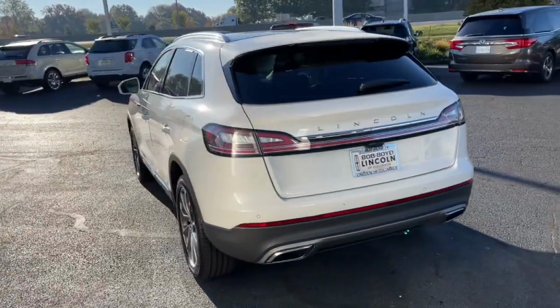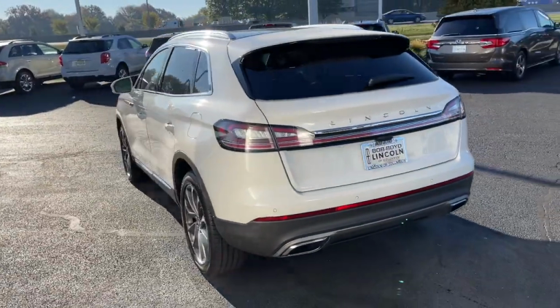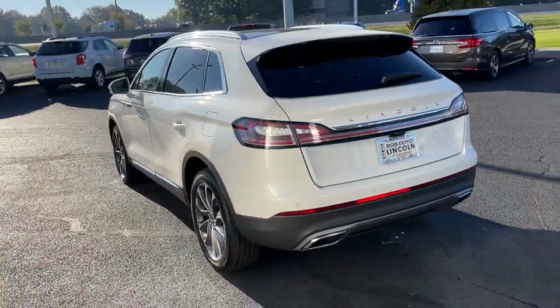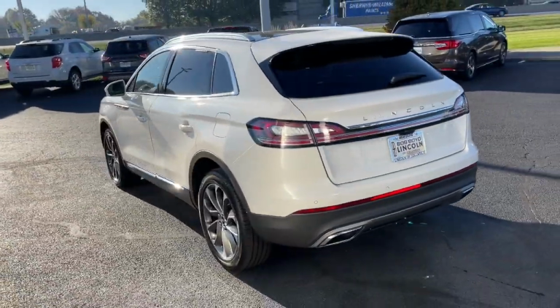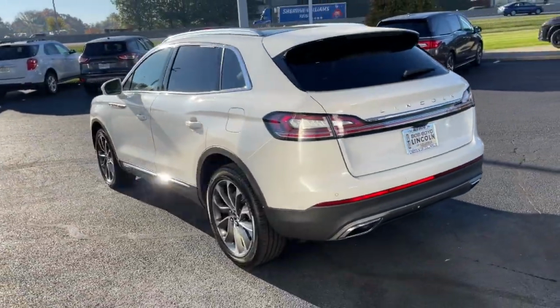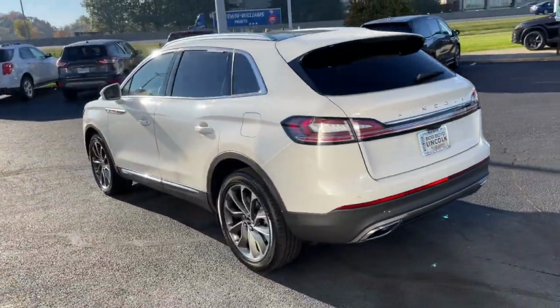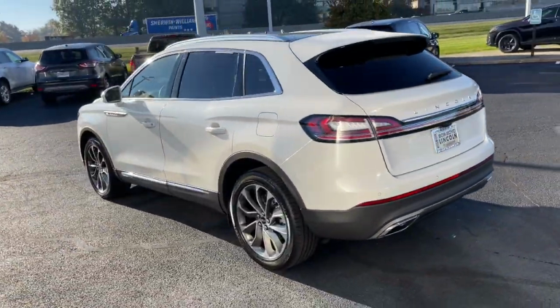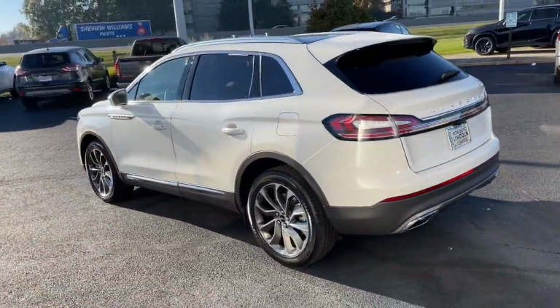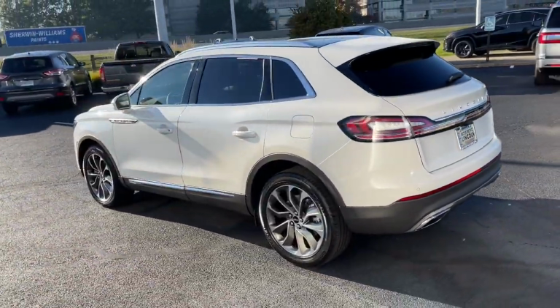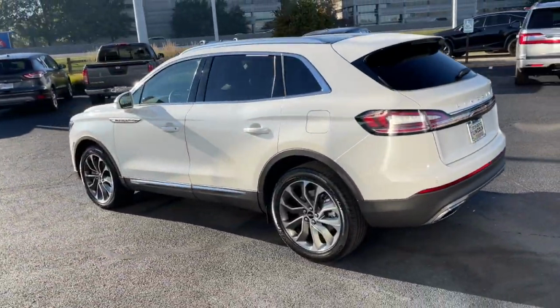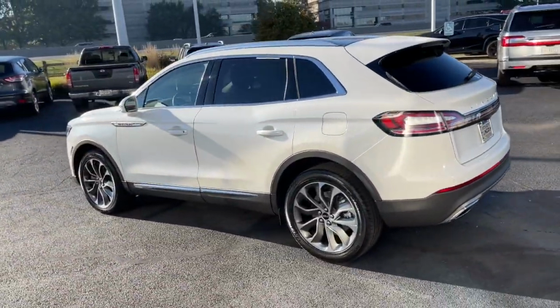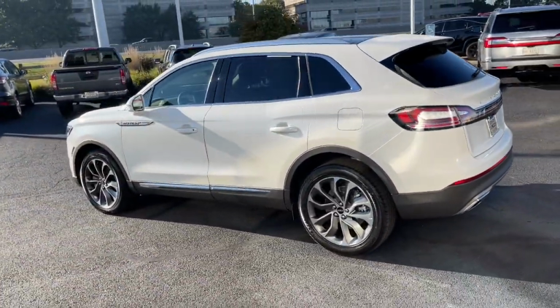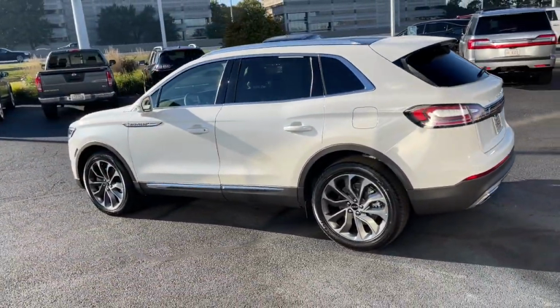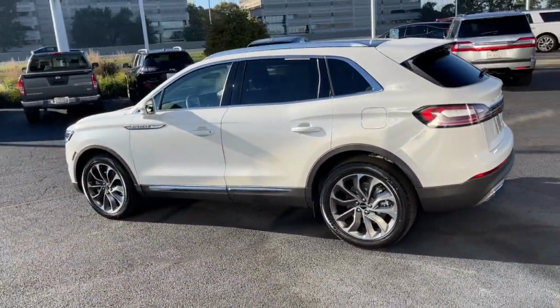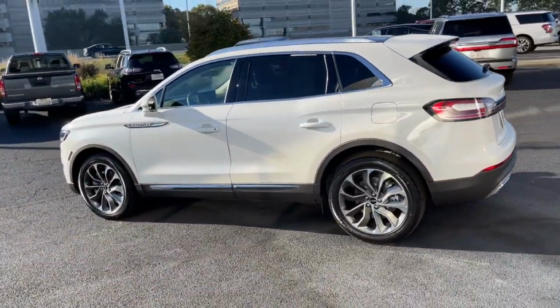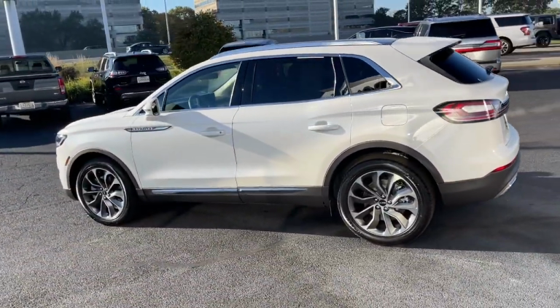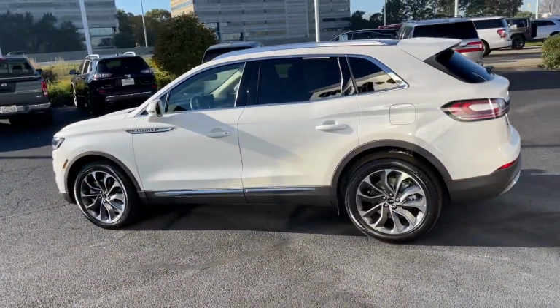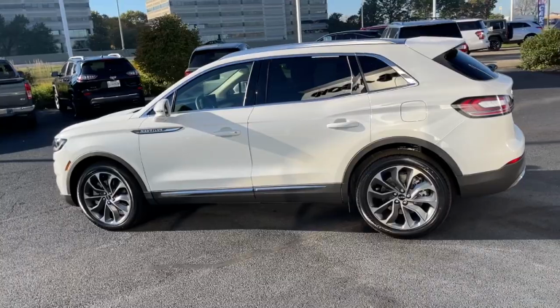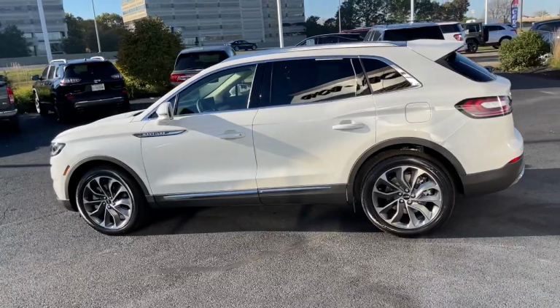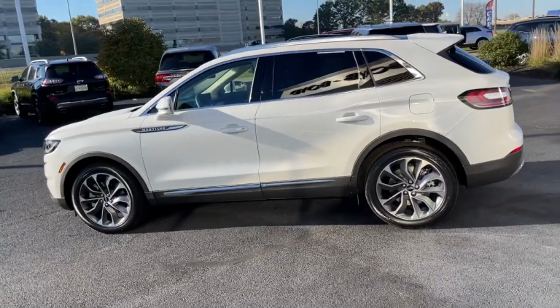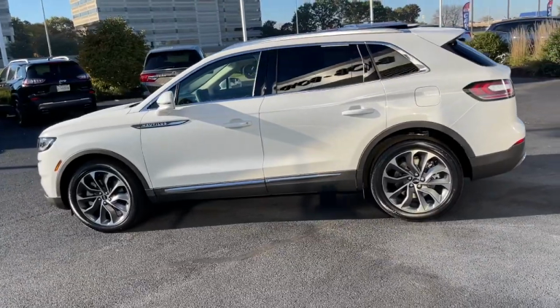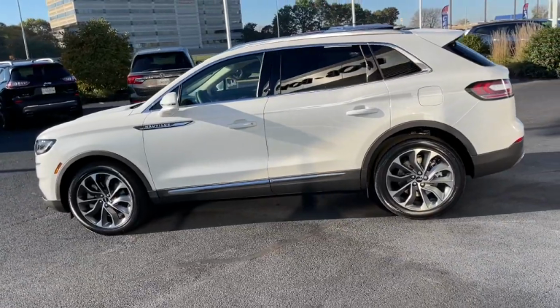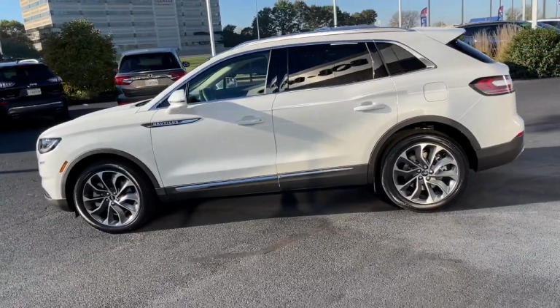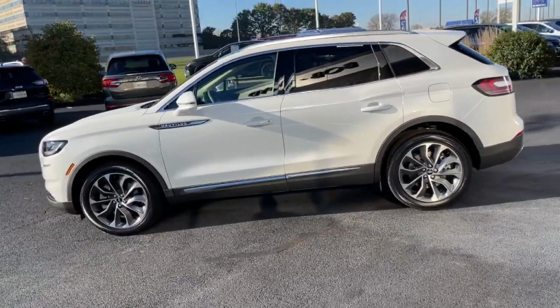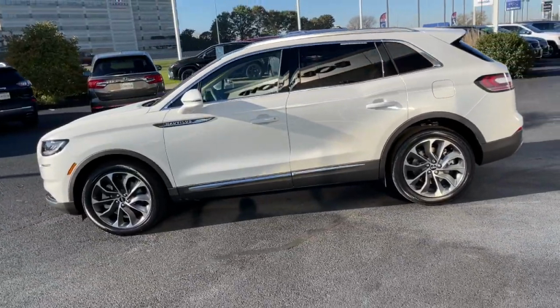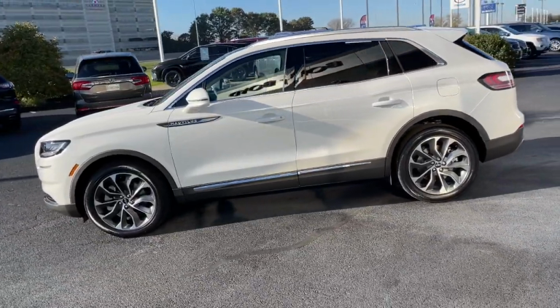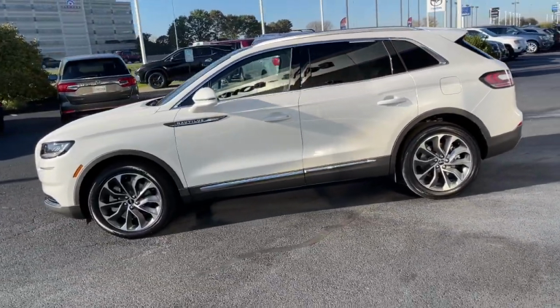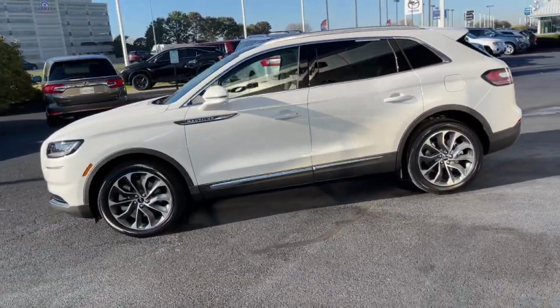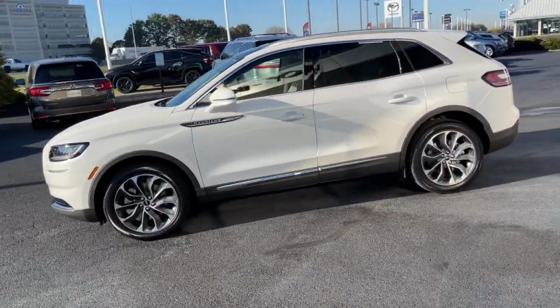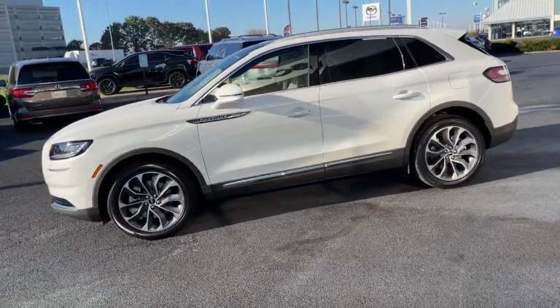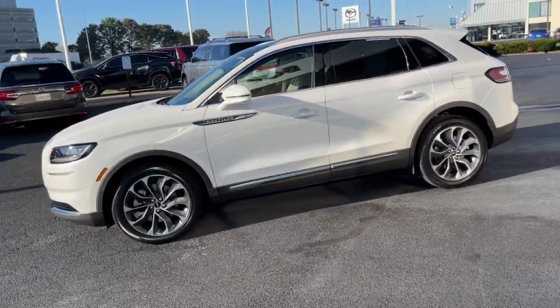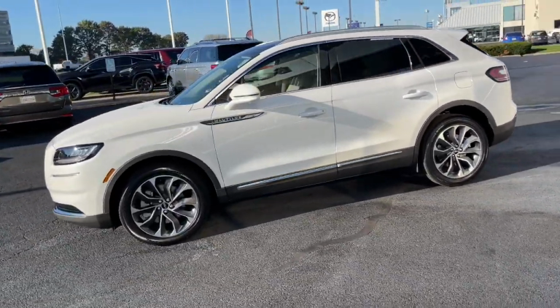At home in the city, or exploring scenic byways, this spacious, well-equipped vehicle is your calm oasis in a hectic world.